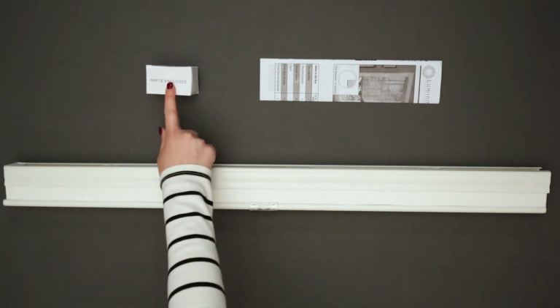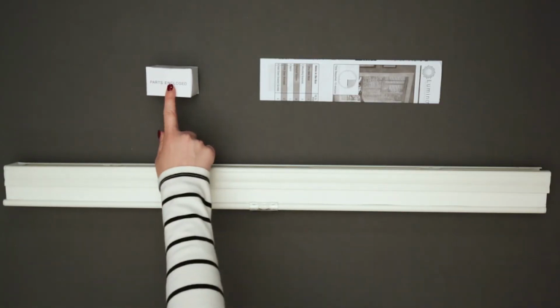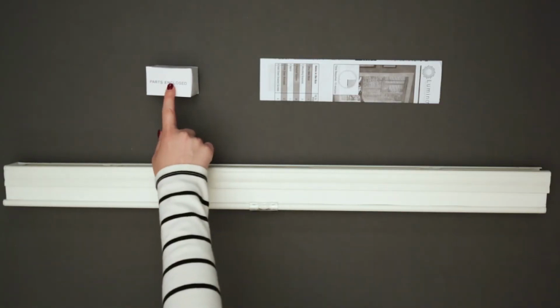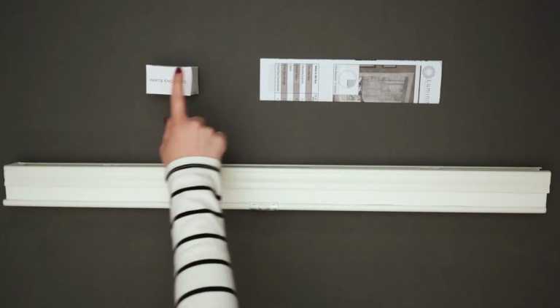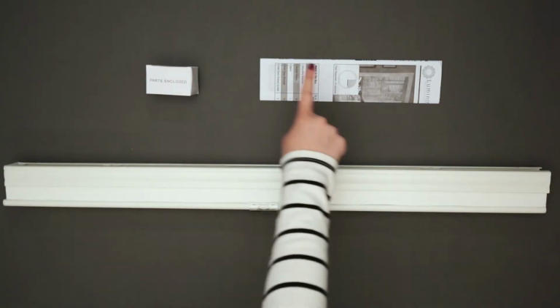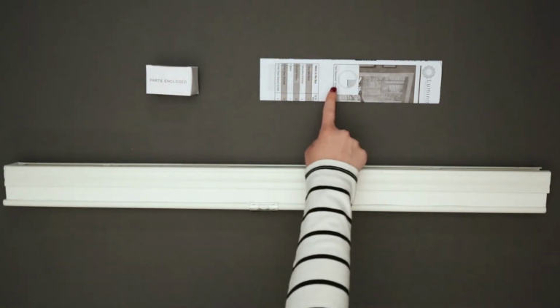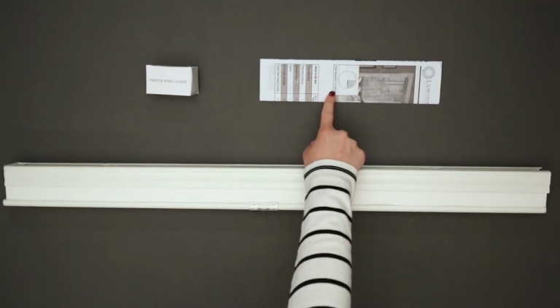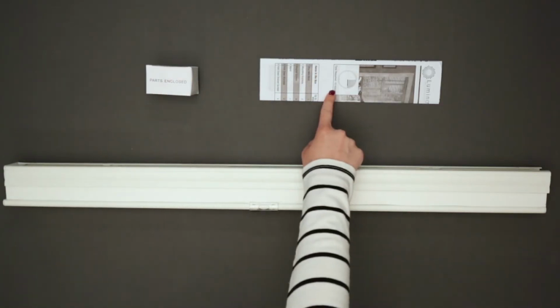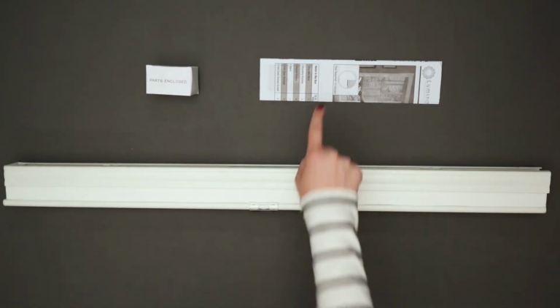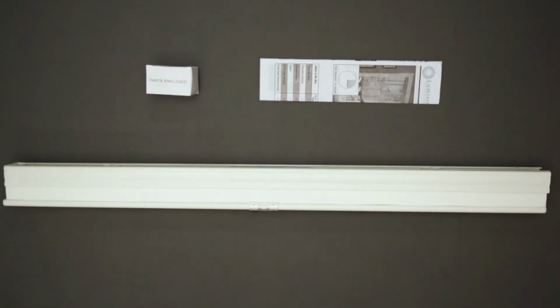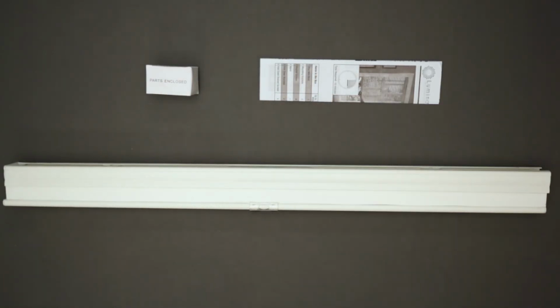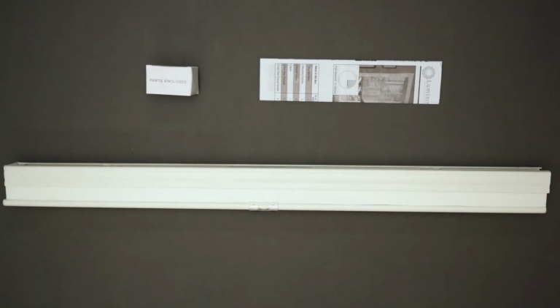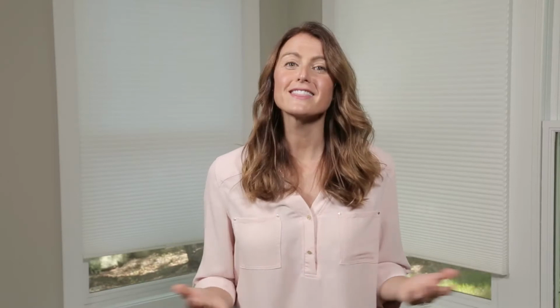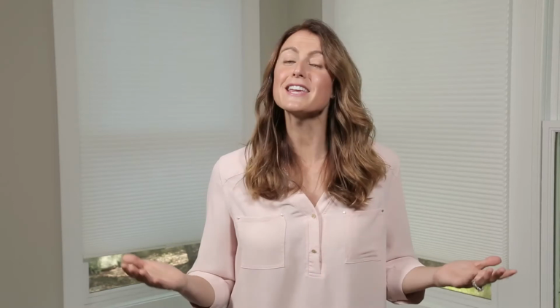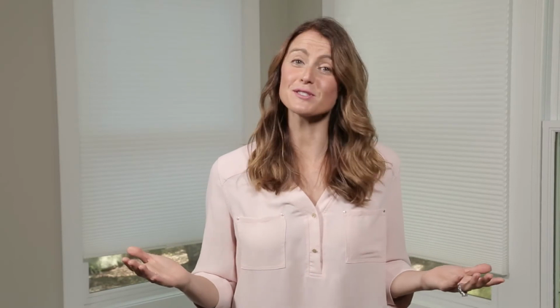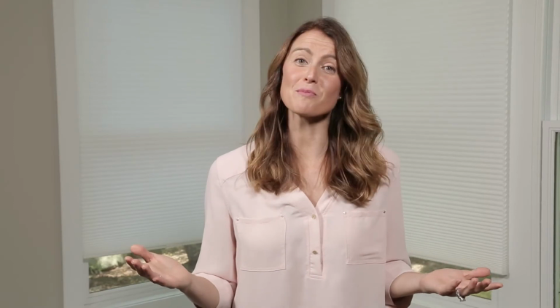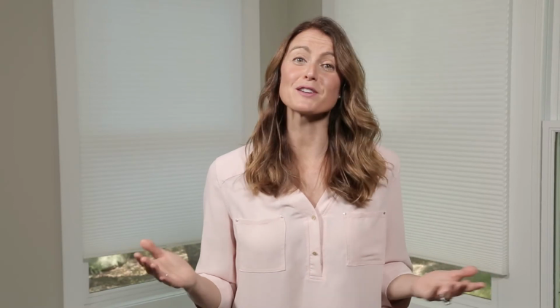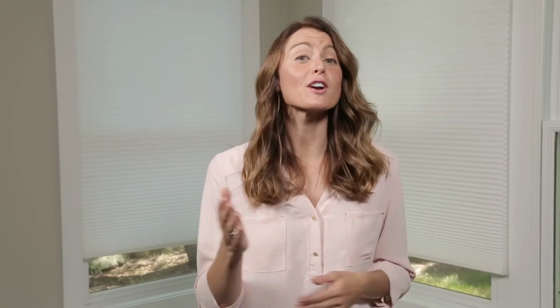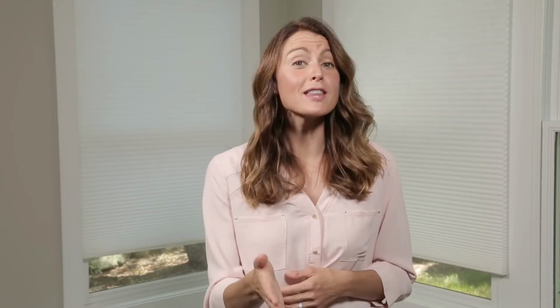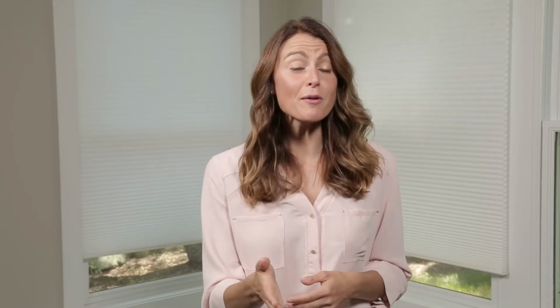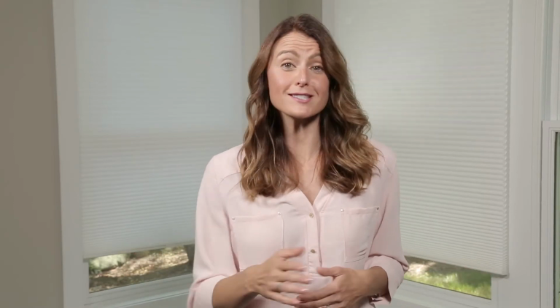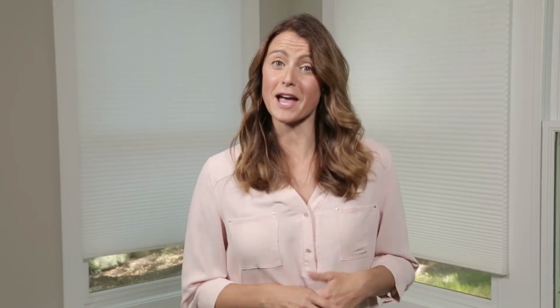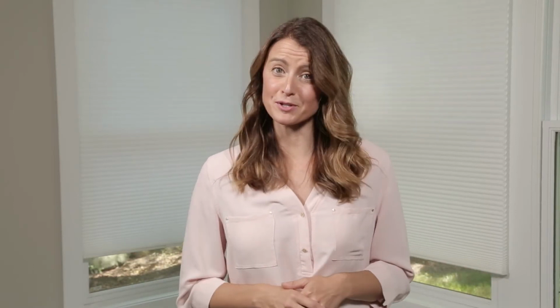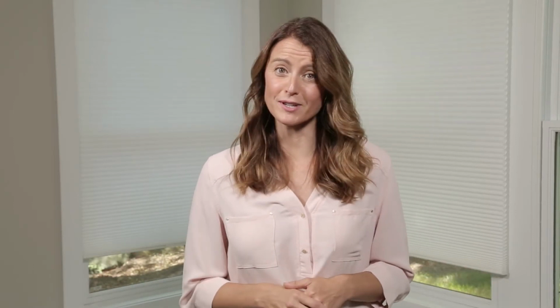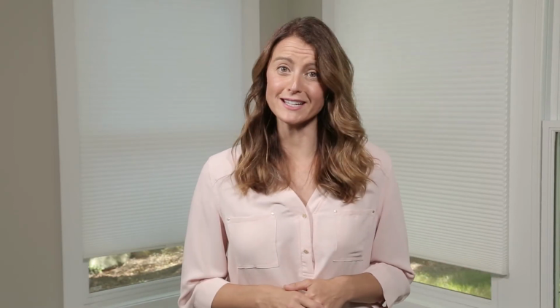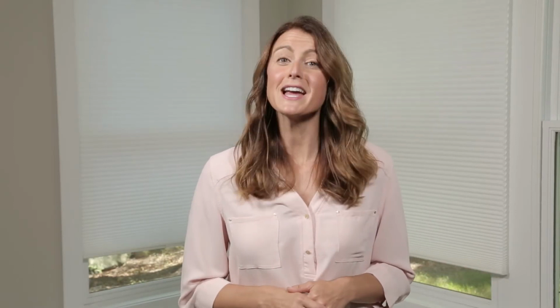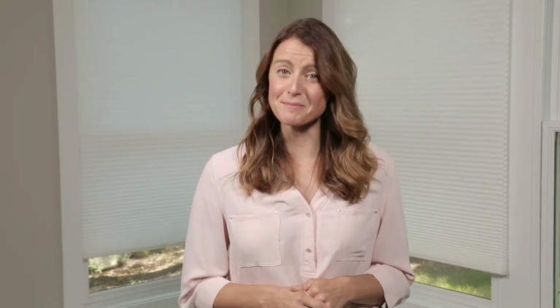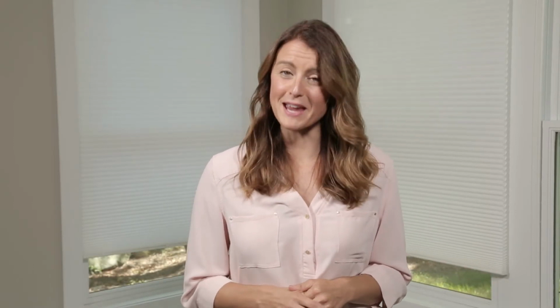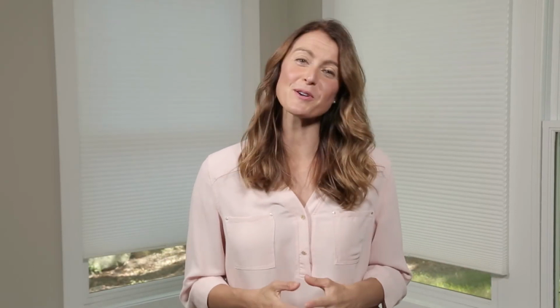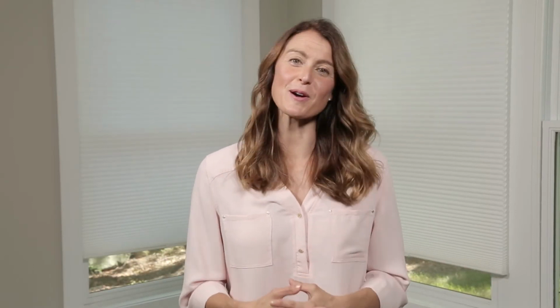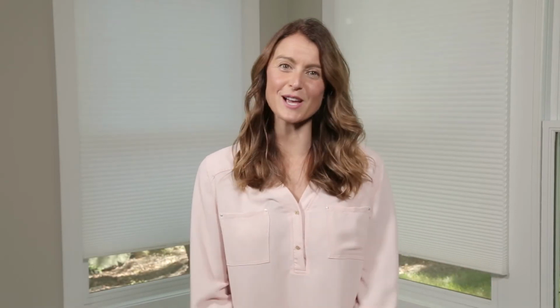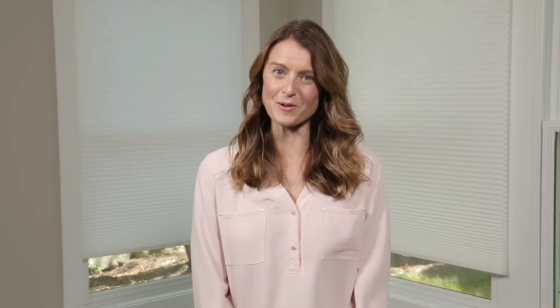Included with your shade will be the hardware pack and installation instructions. Thank you so much for allowing us the opportunity to make your house the home.